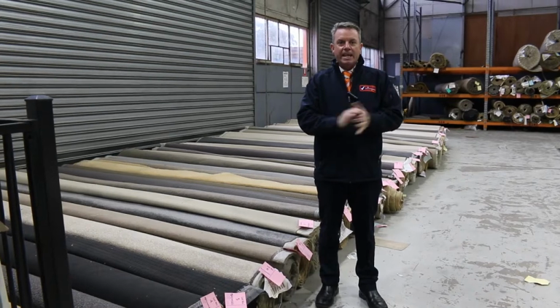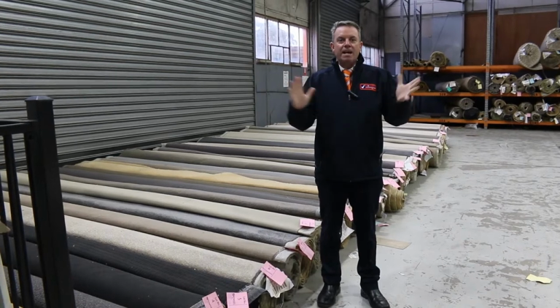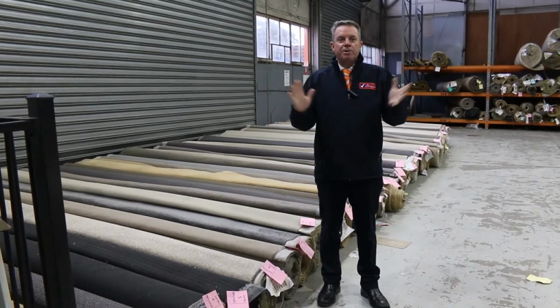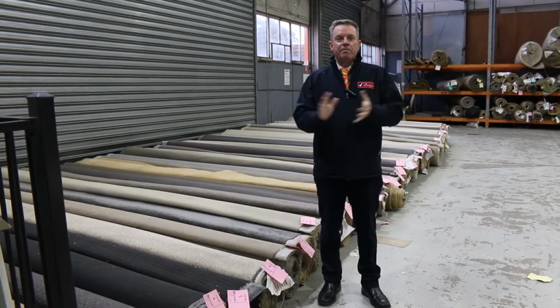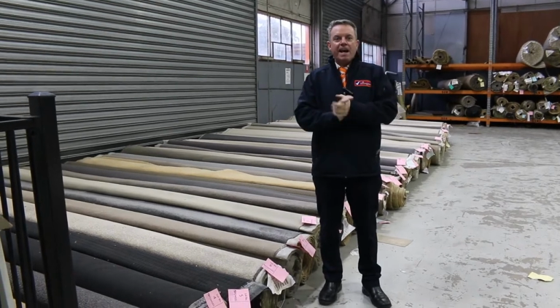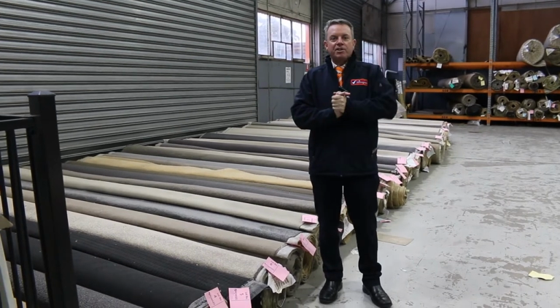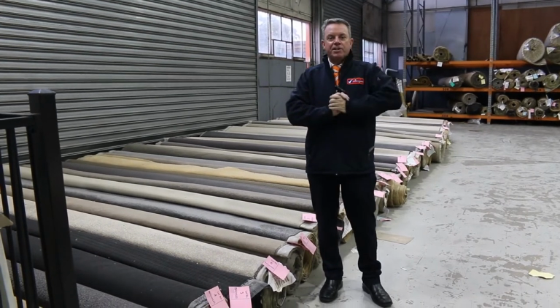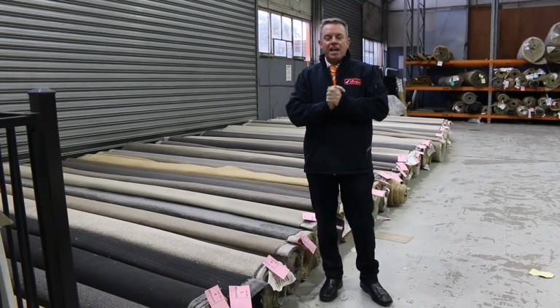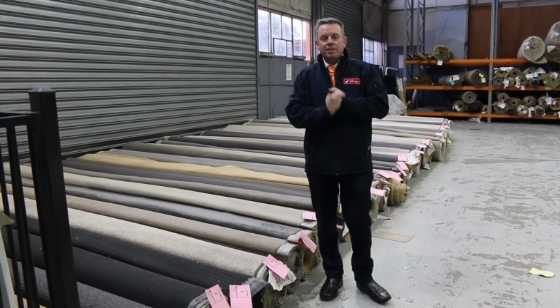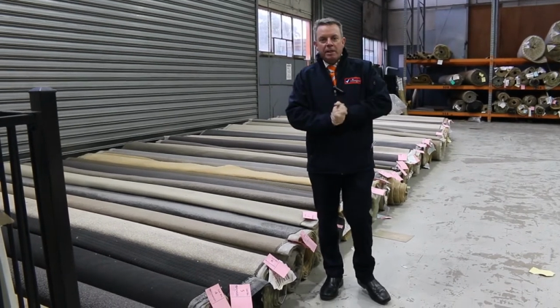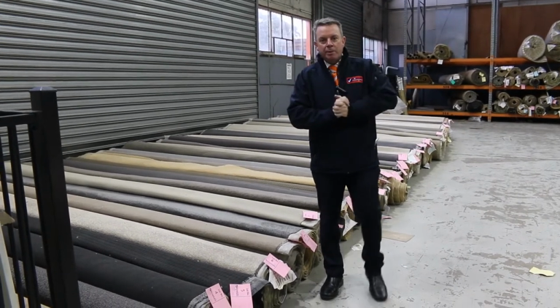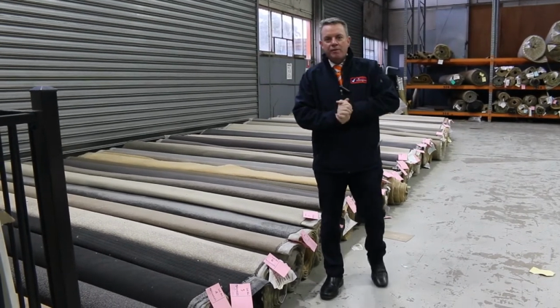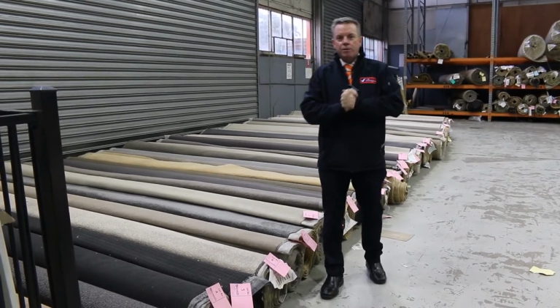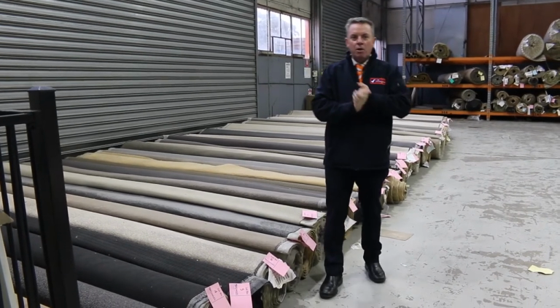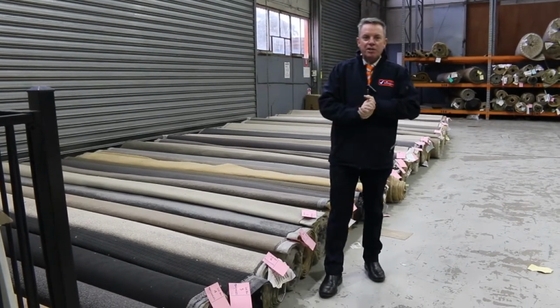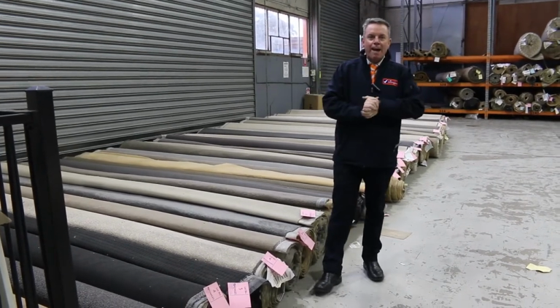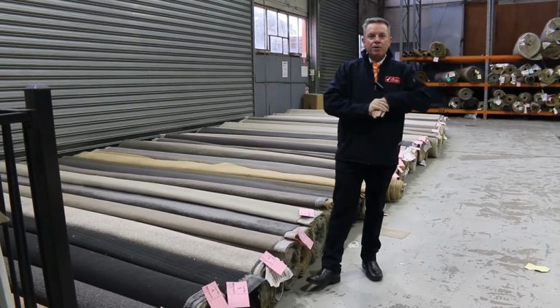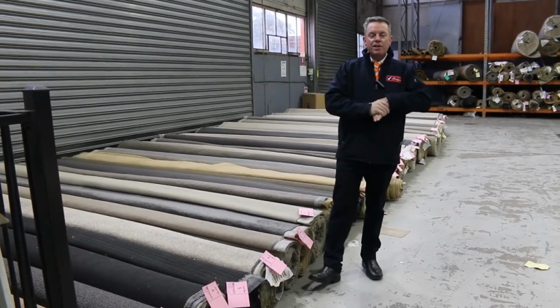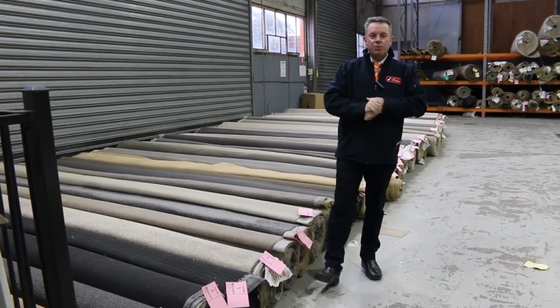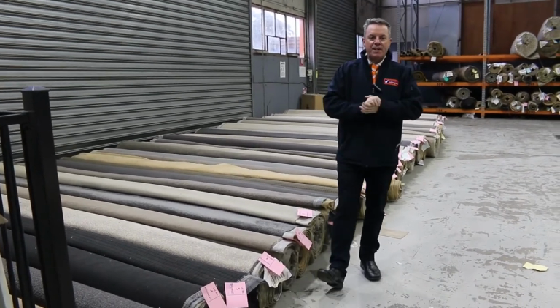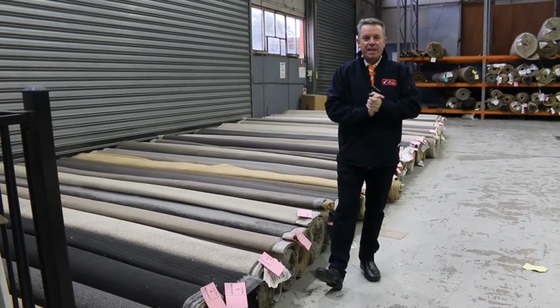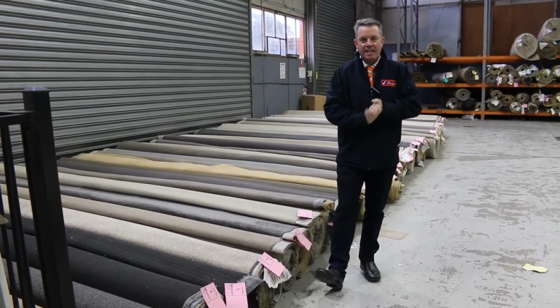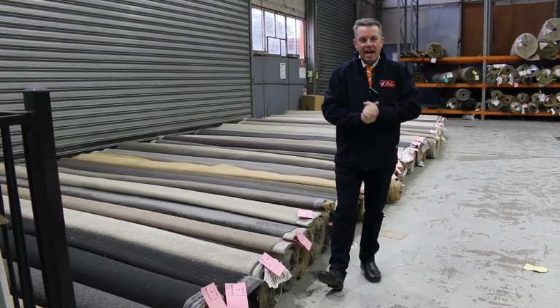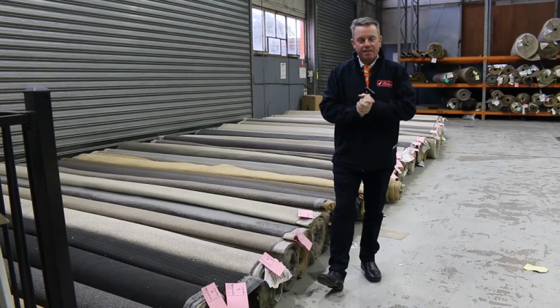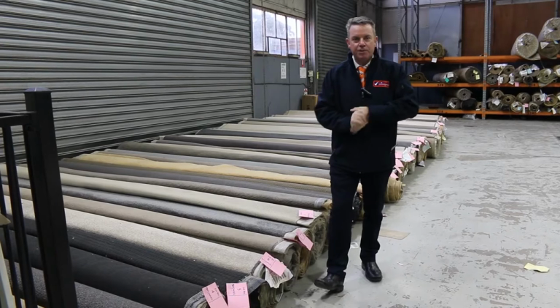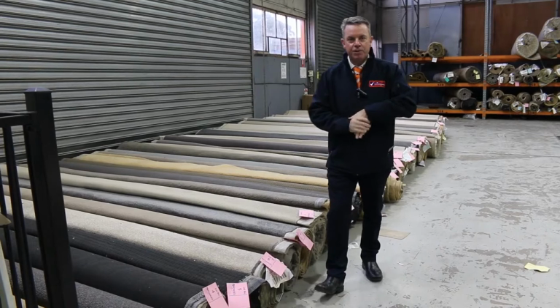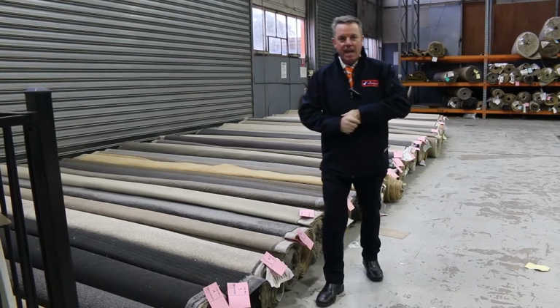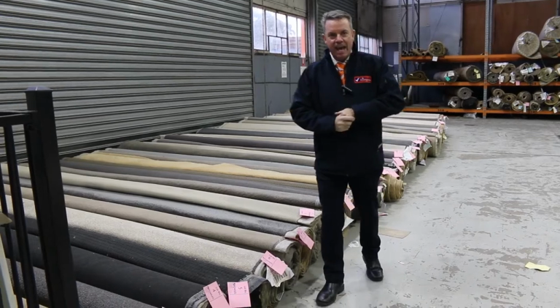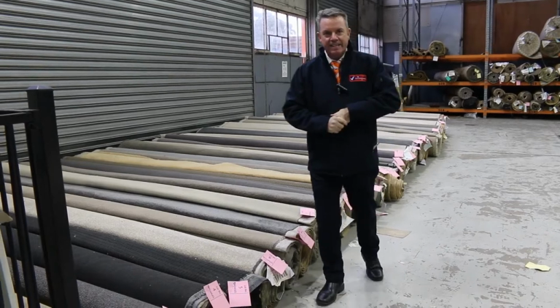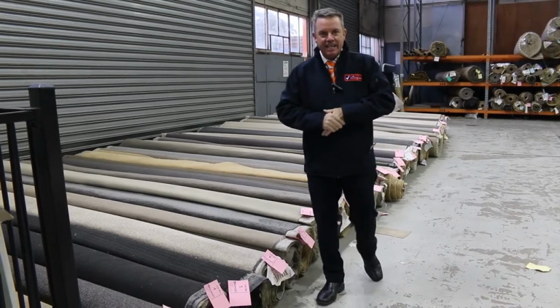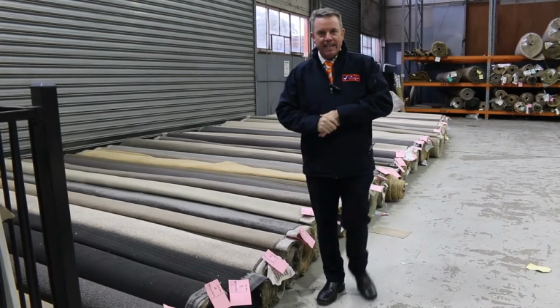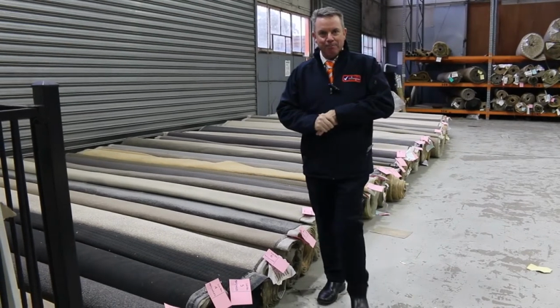G'day, I'm John from Fowler's Auctions and Sales. I'm here to preview tomorrow's carpet auction. It's Wednesday the 8th of June at 10am.